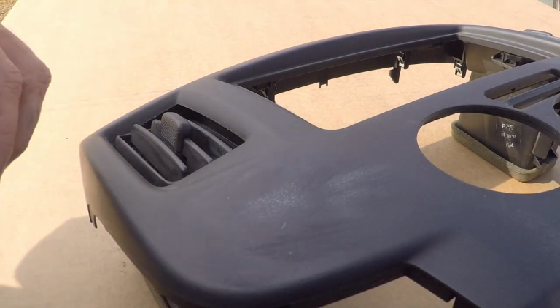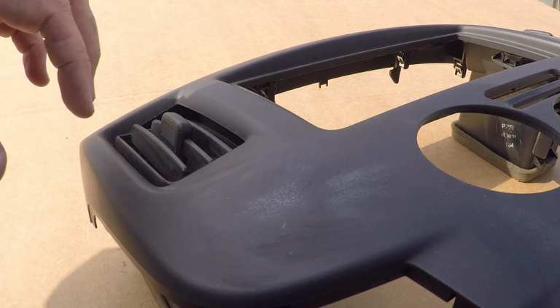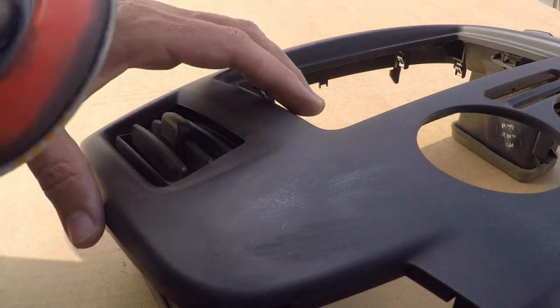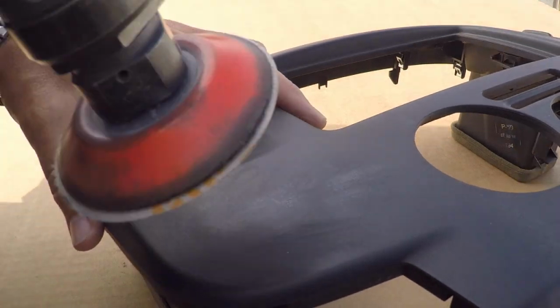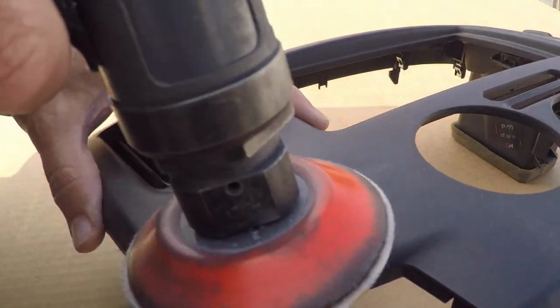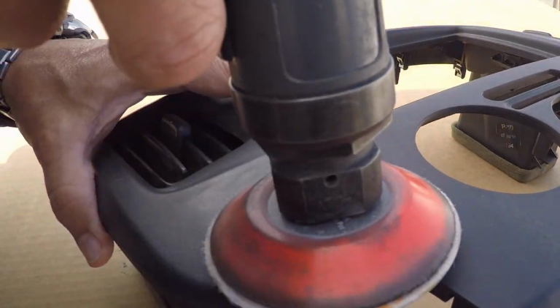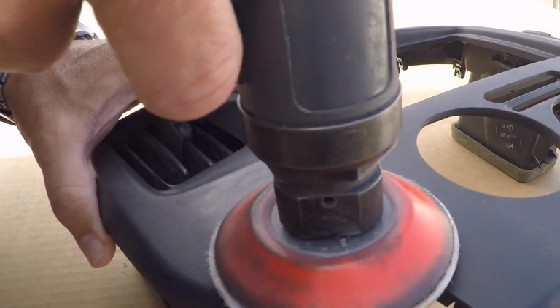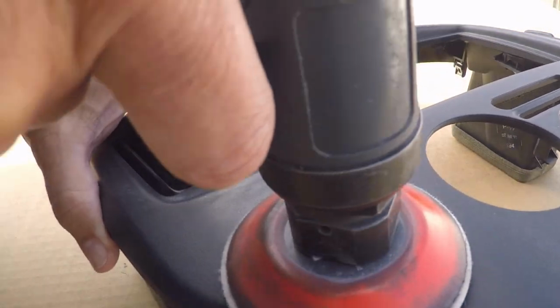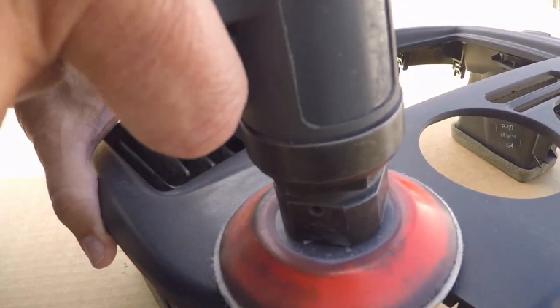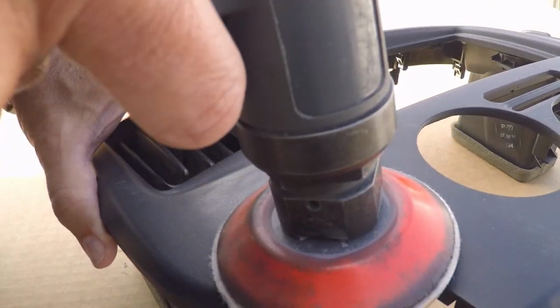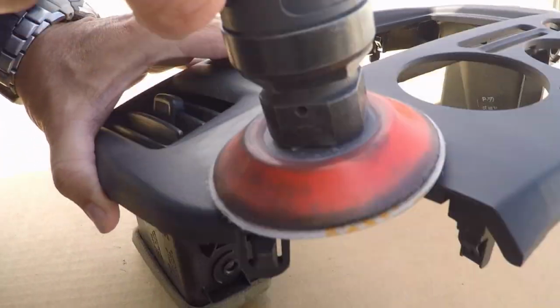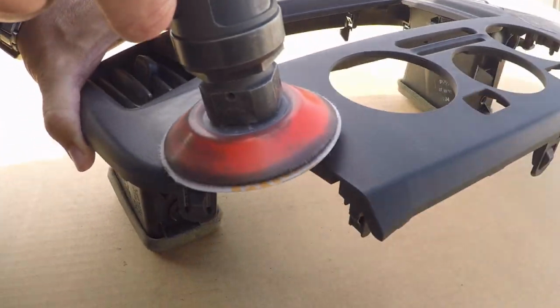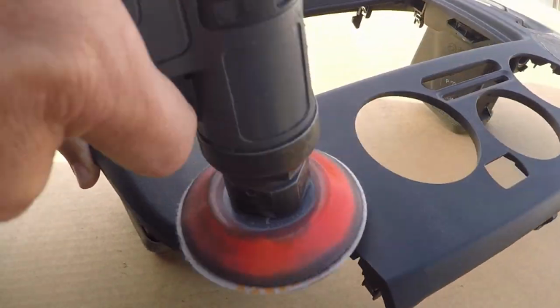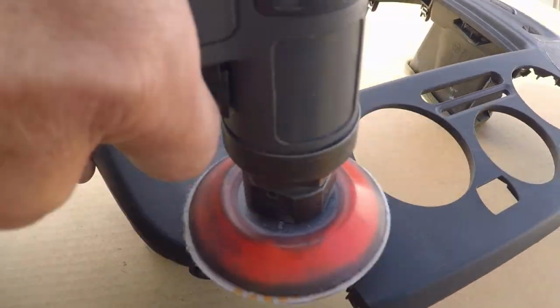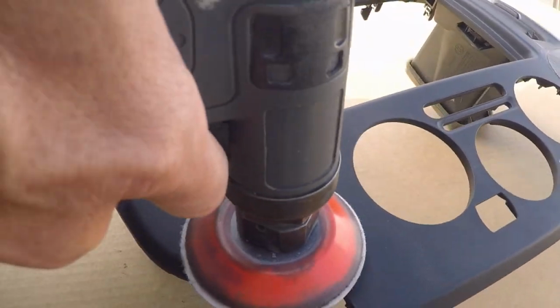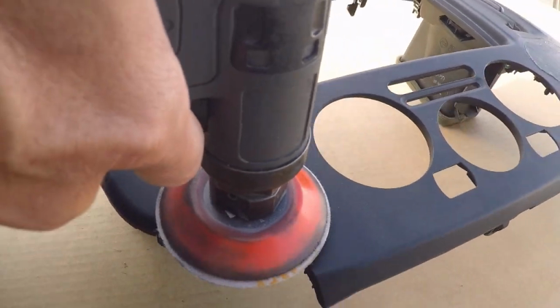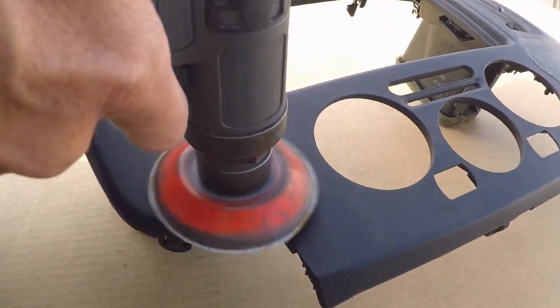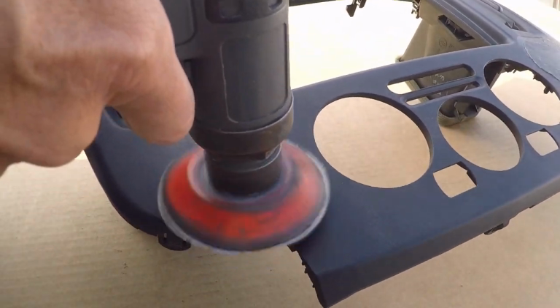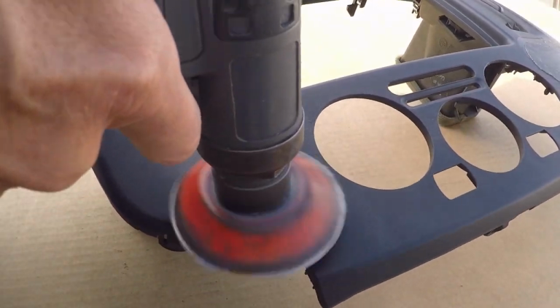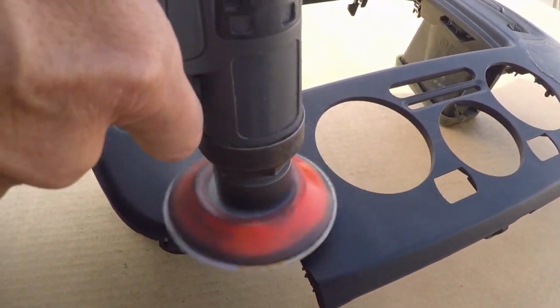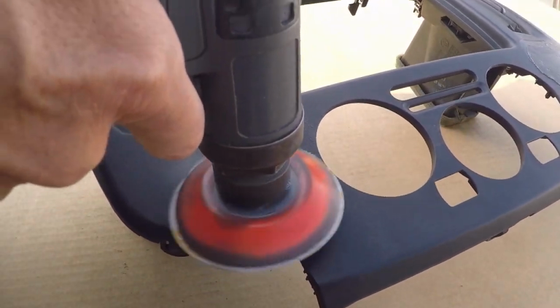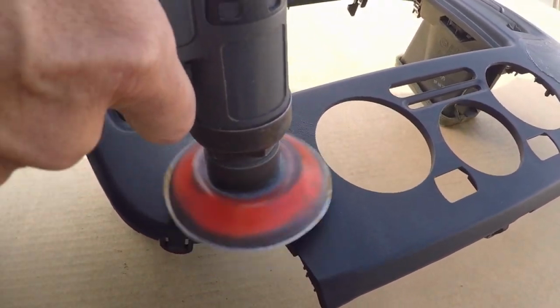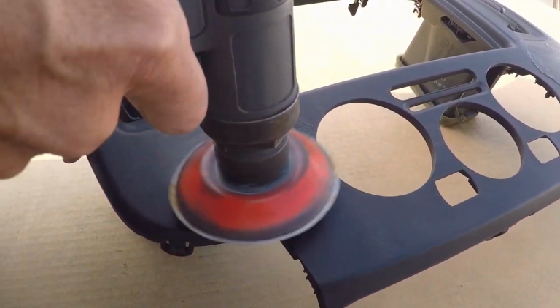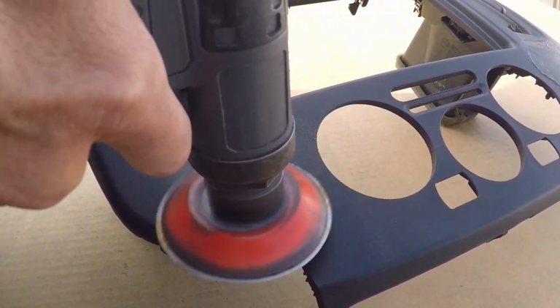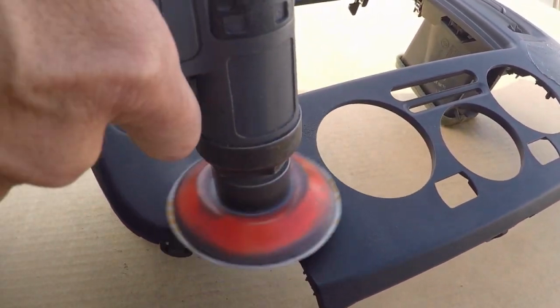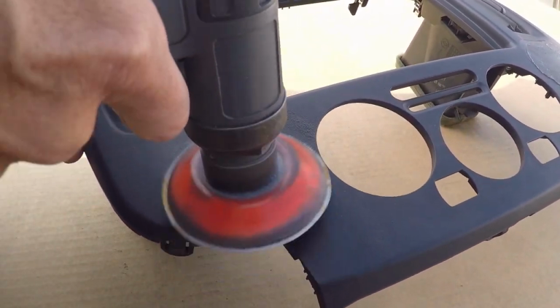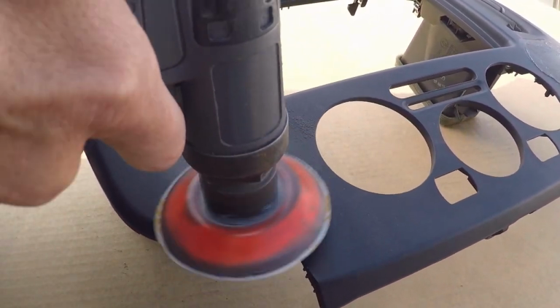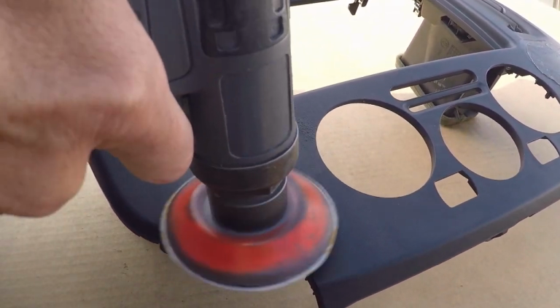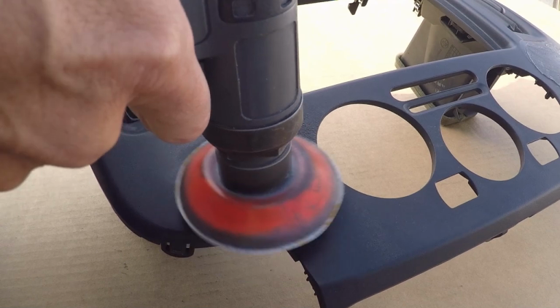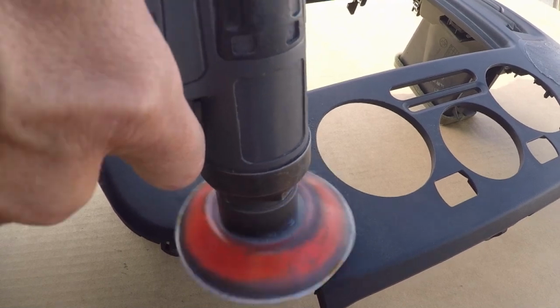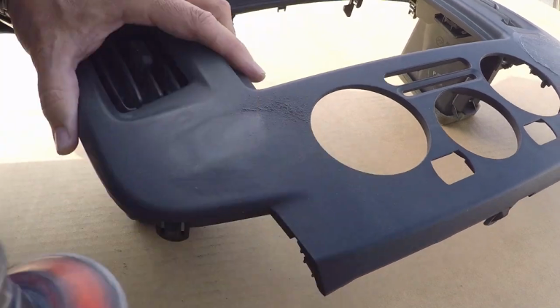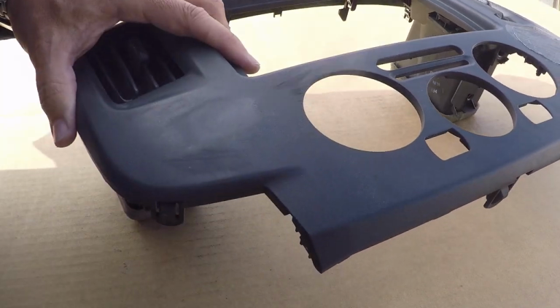Now a final pass using the sander and the 320 grit sandpaper to finish off this portion of the repair.